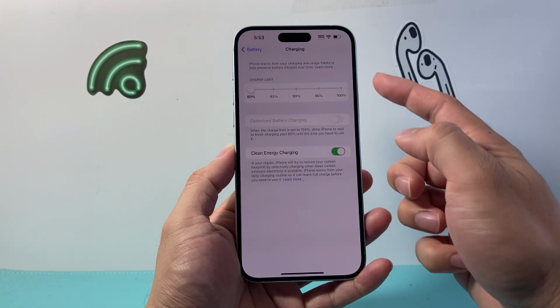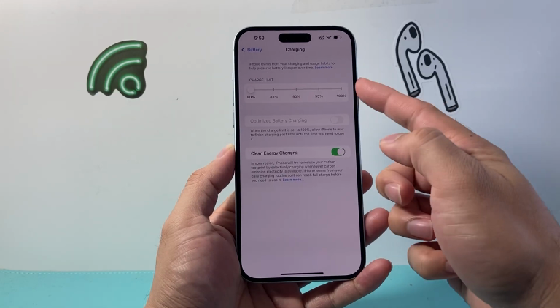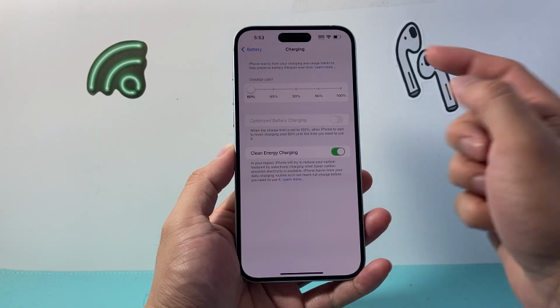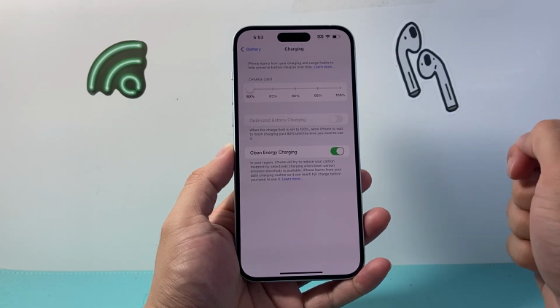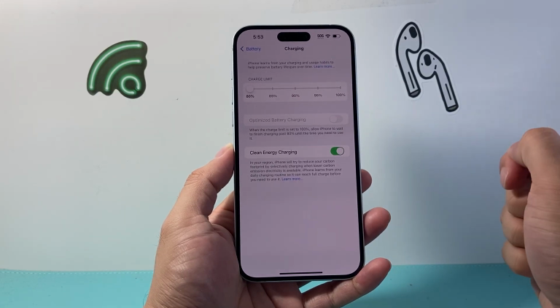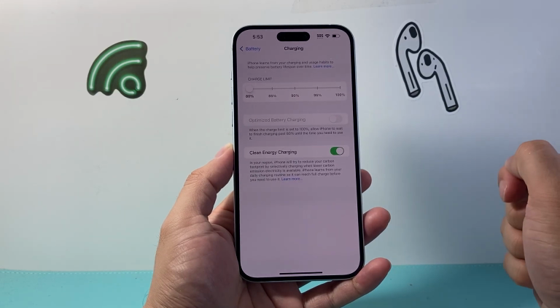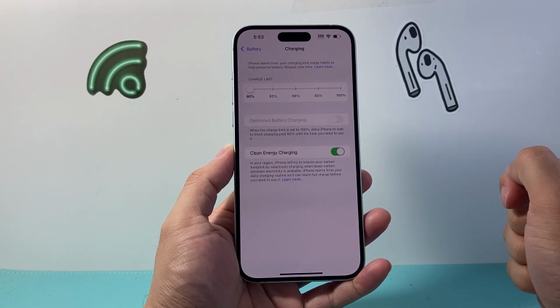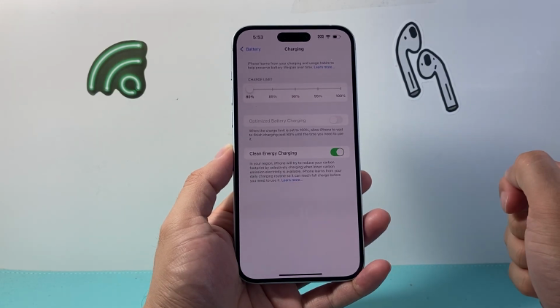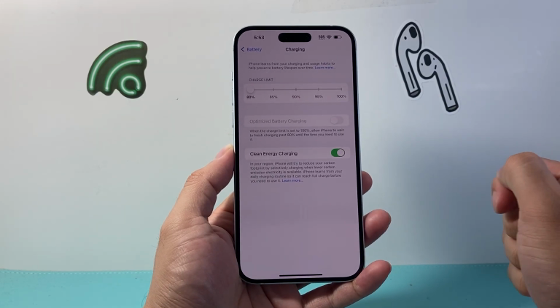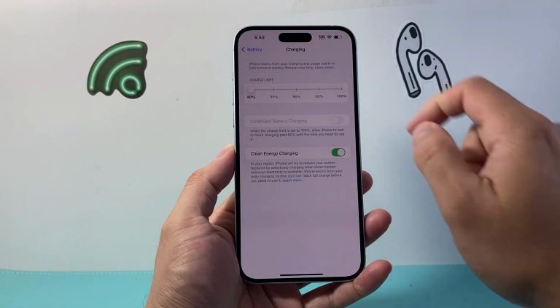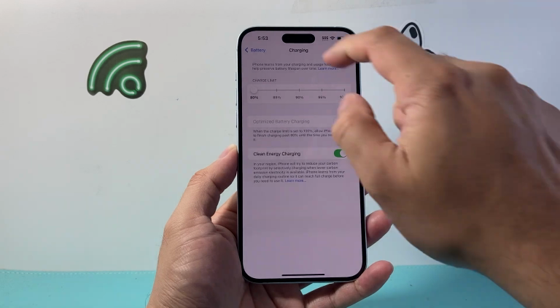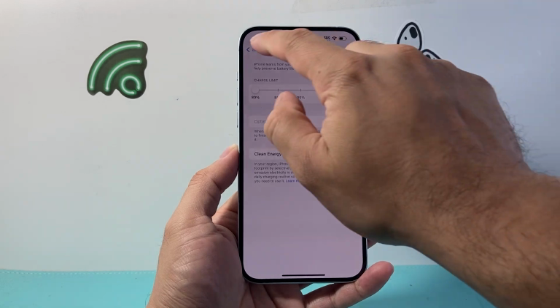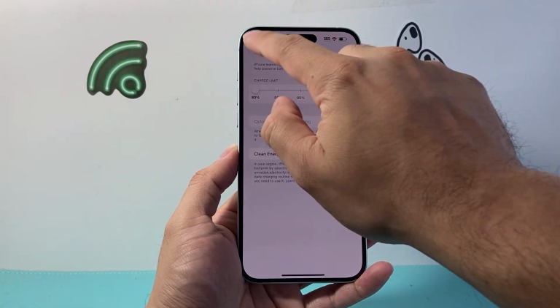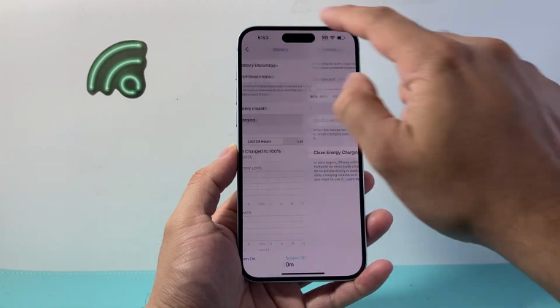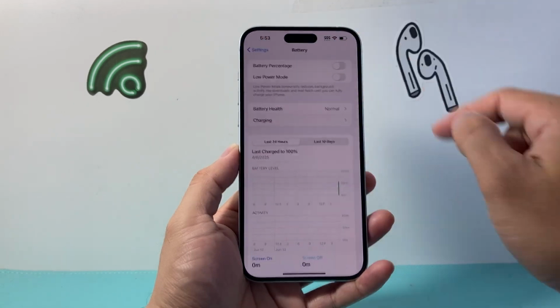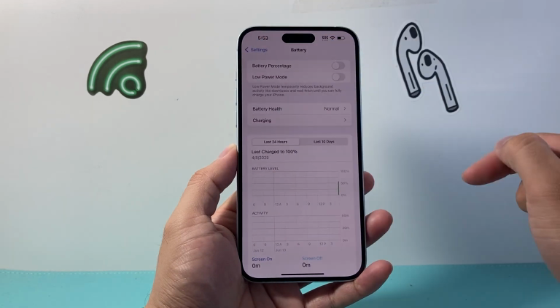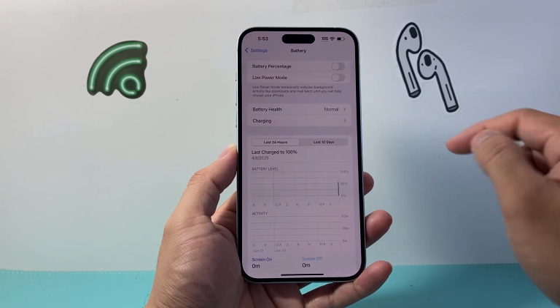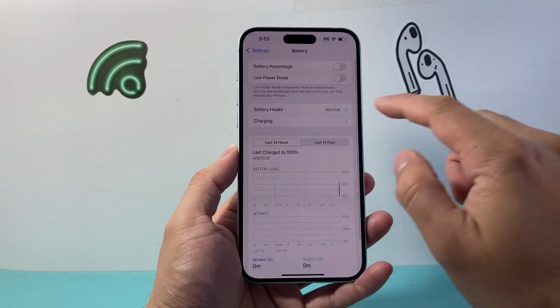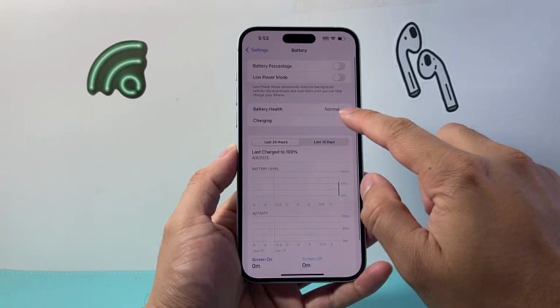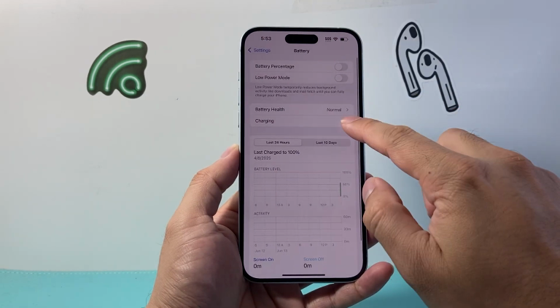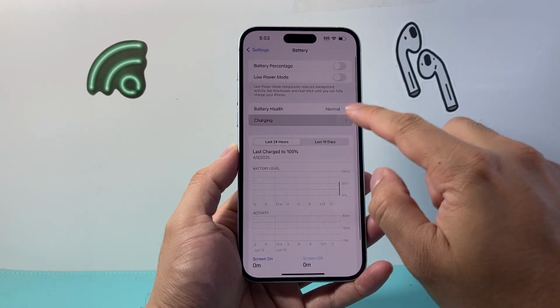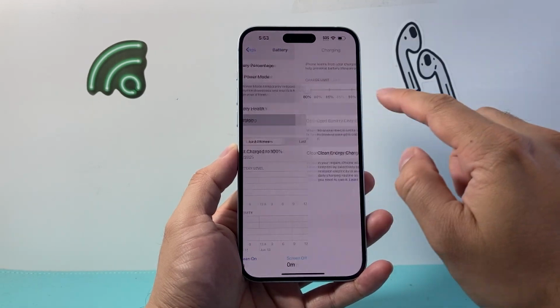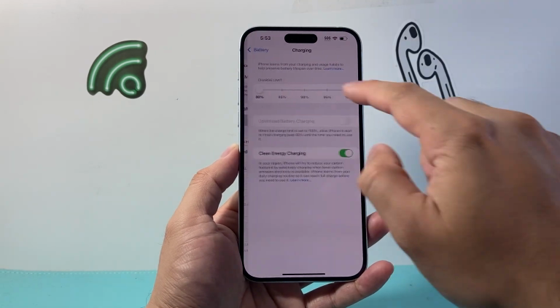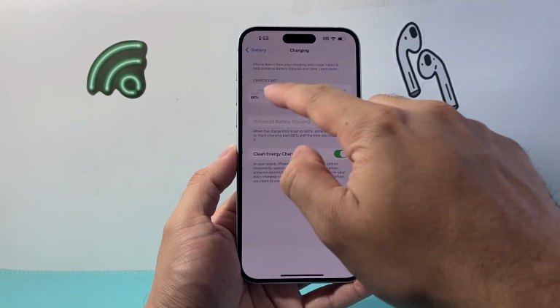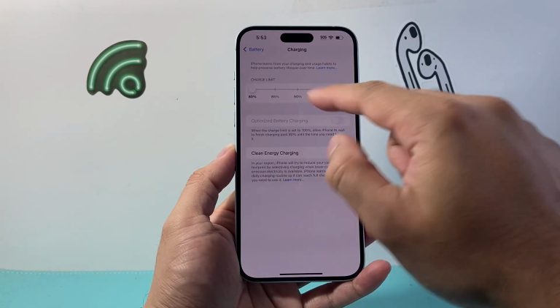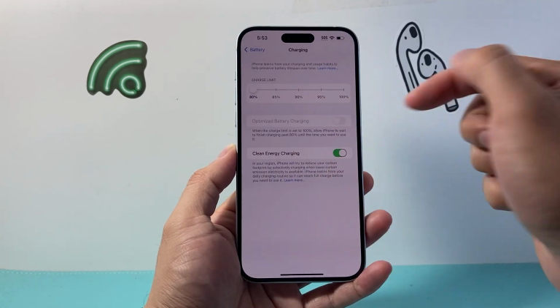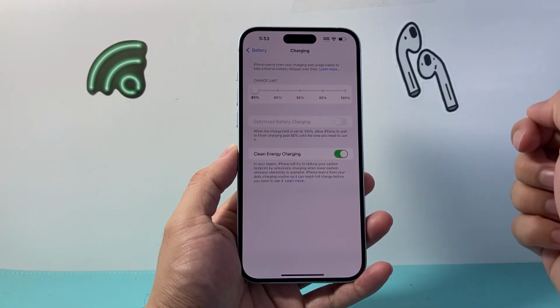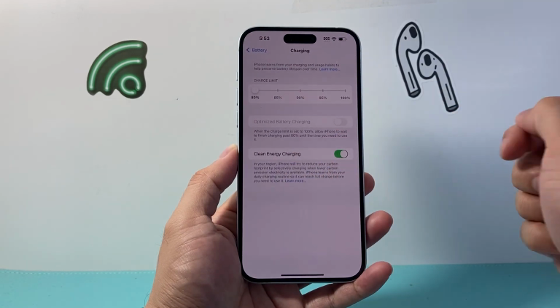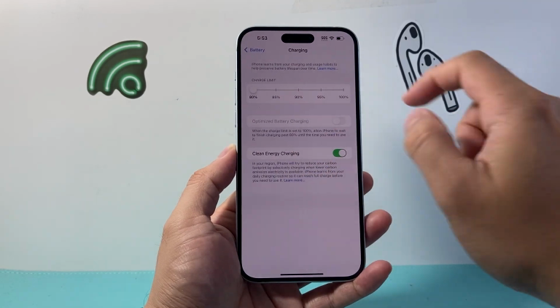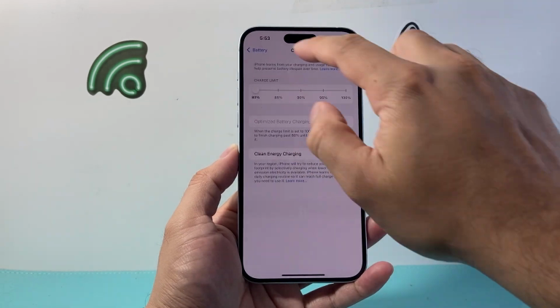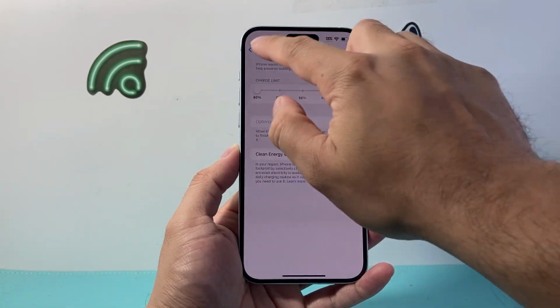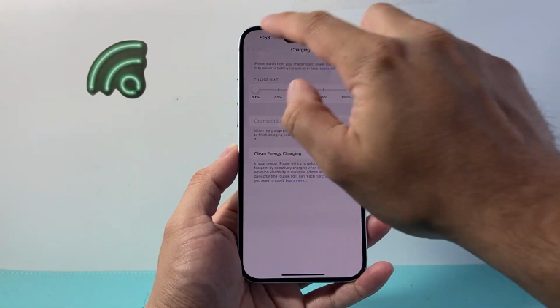So that's how you can do it. If you go back, next time you check you'll see it'll be set like that.